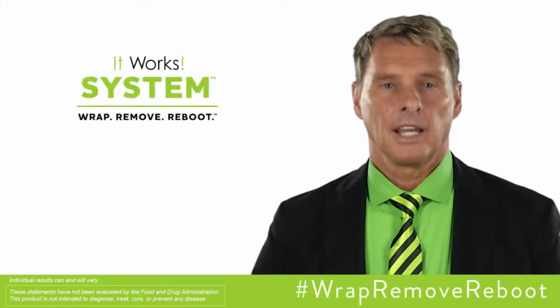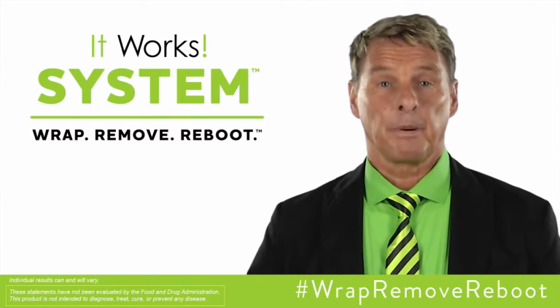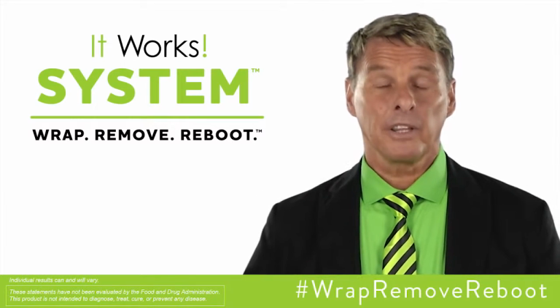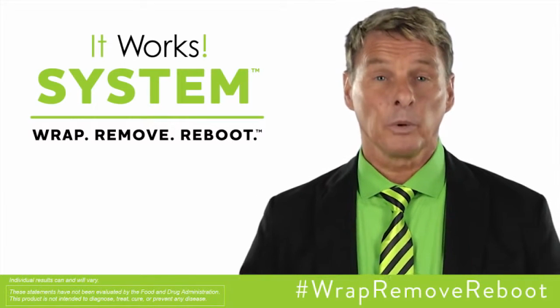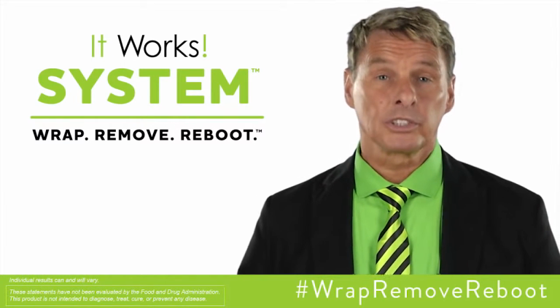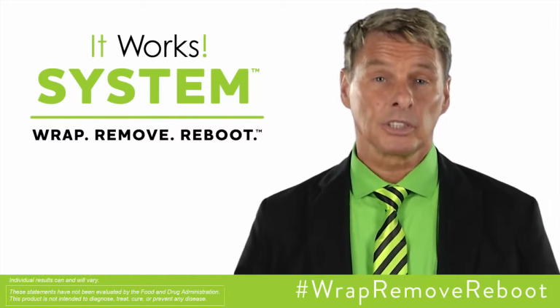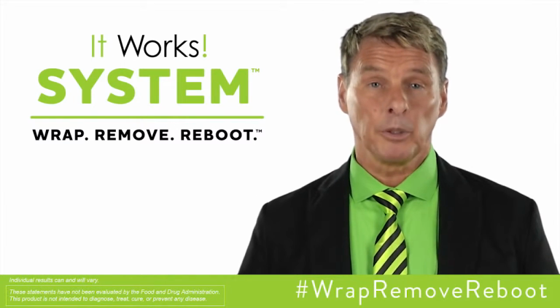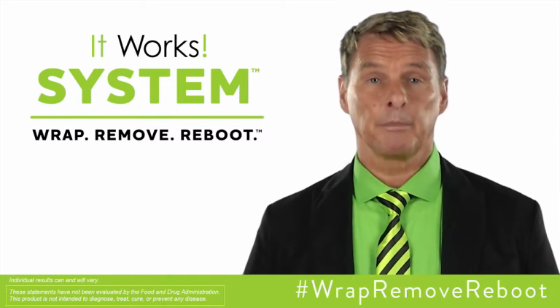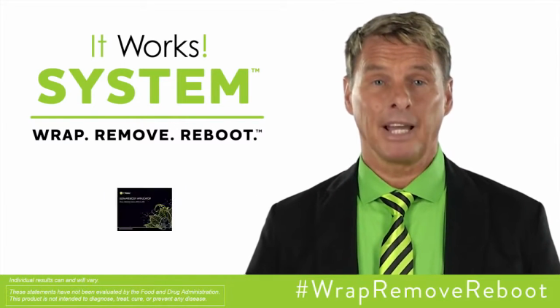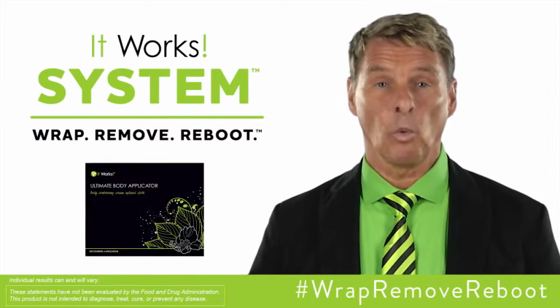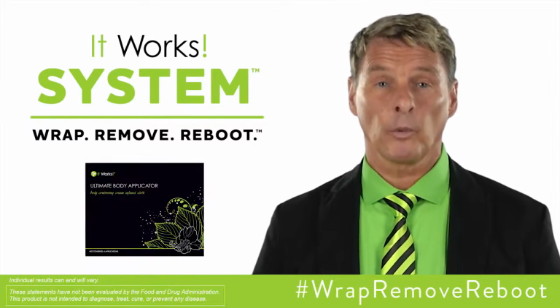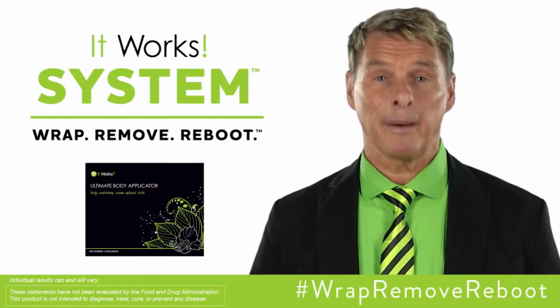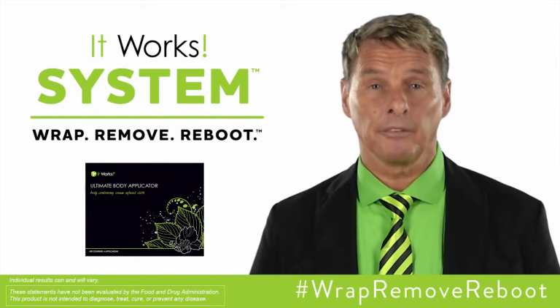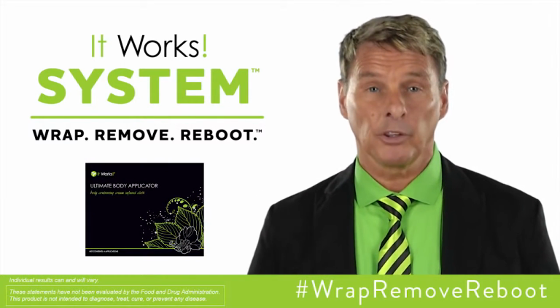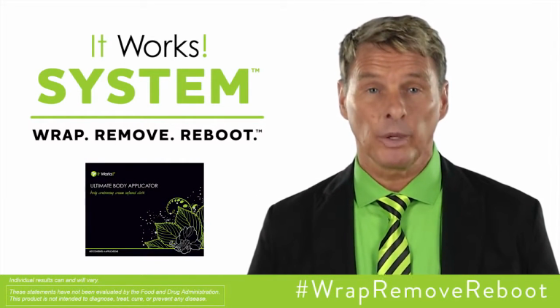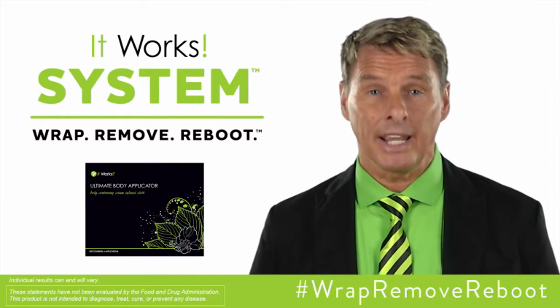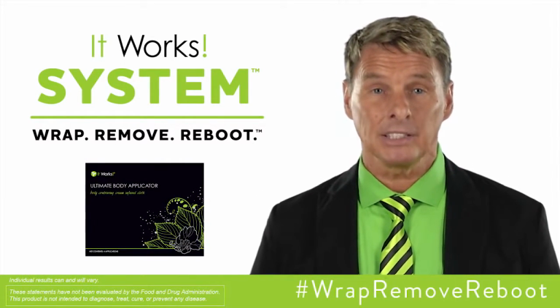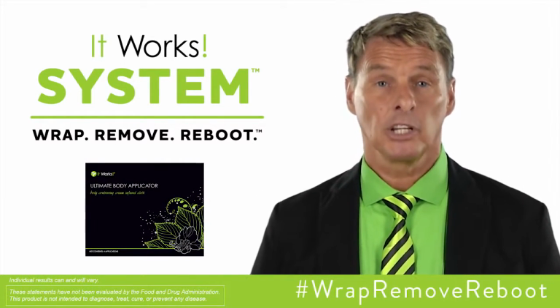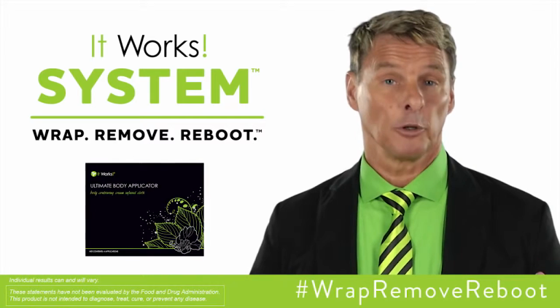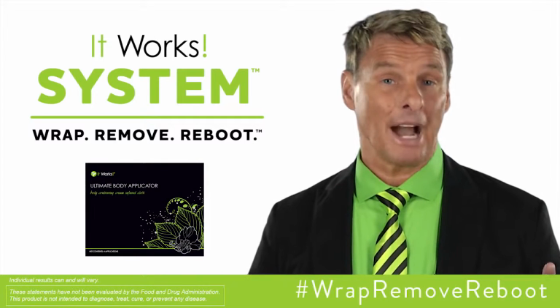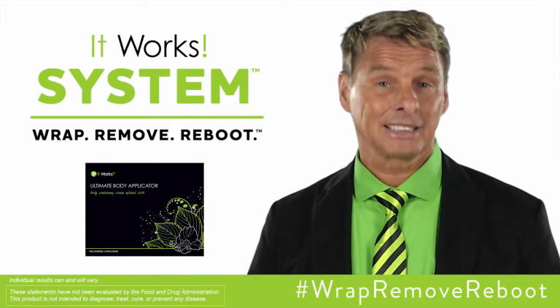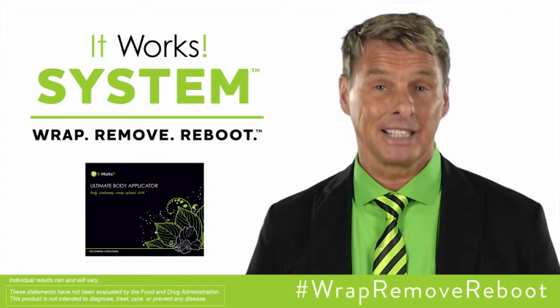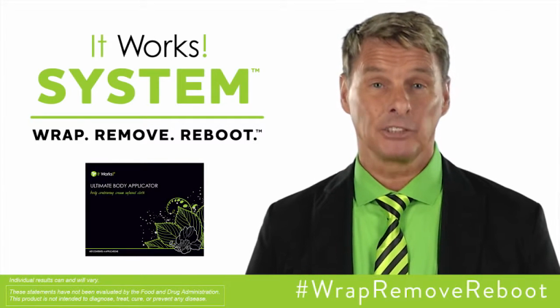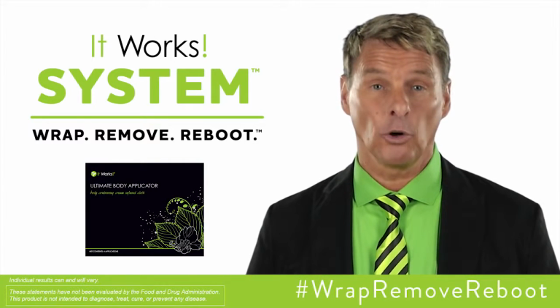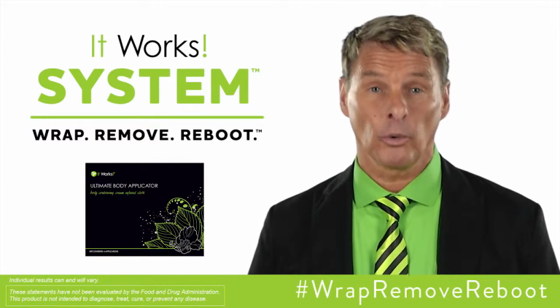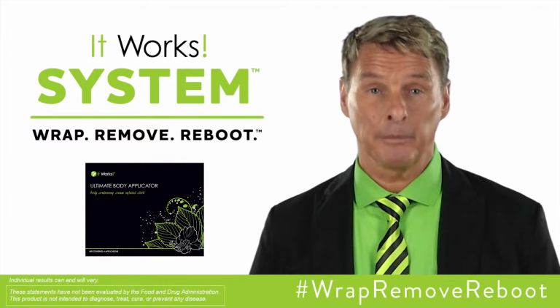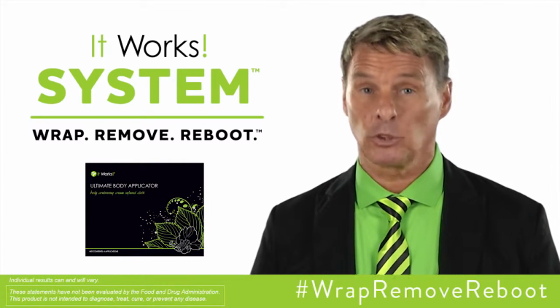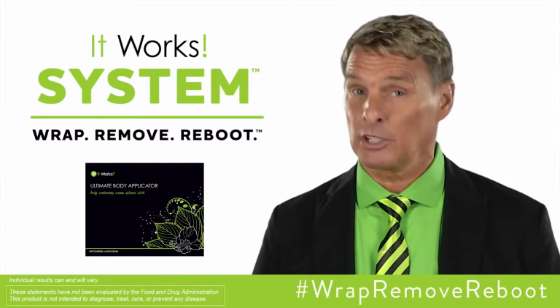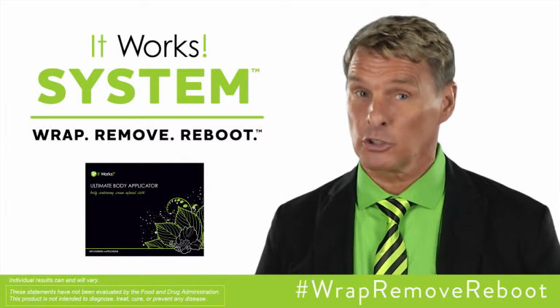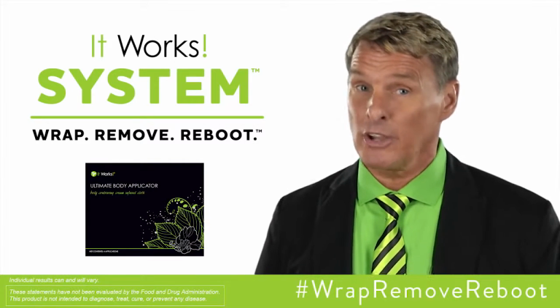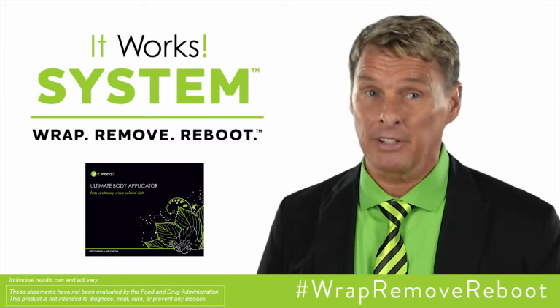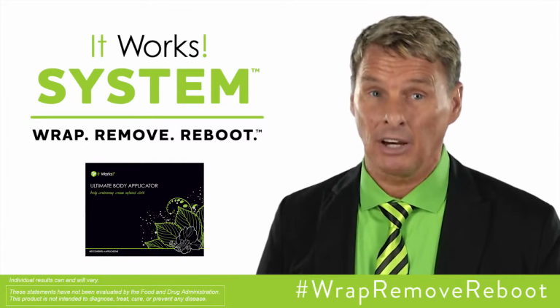As a part of the It Works System, you'll be applying one wrap every three days. Your box contains four wraps, so make sure you have enough.